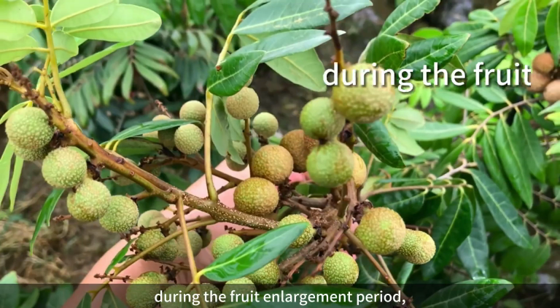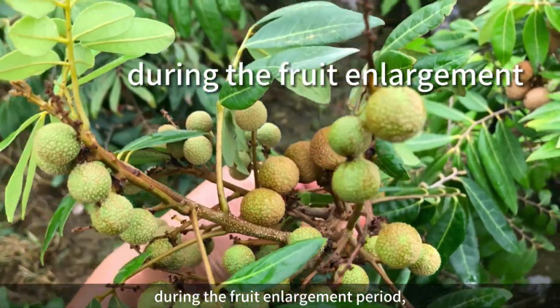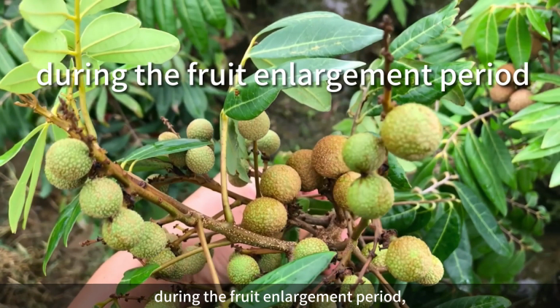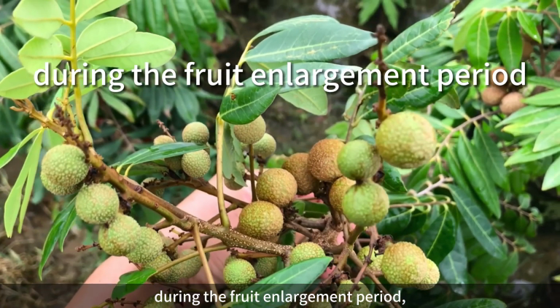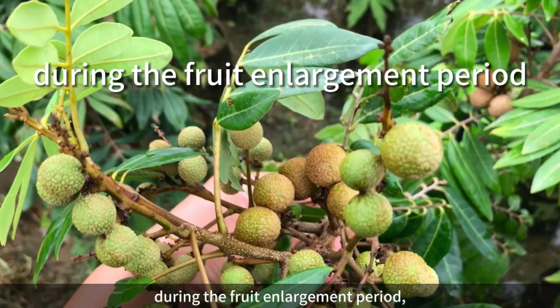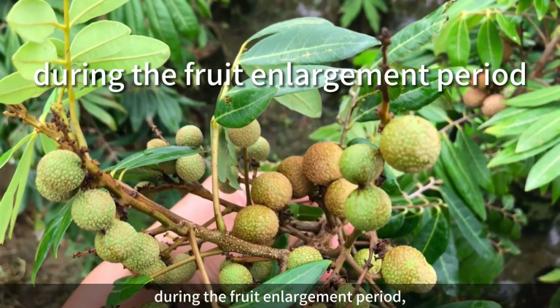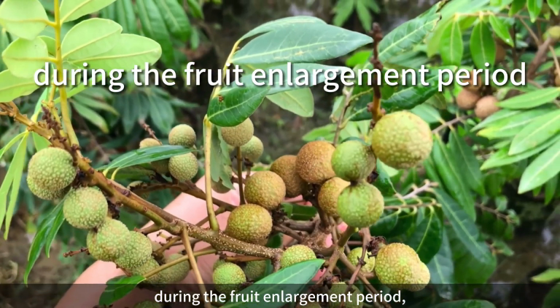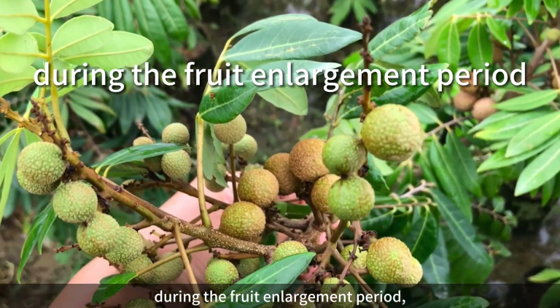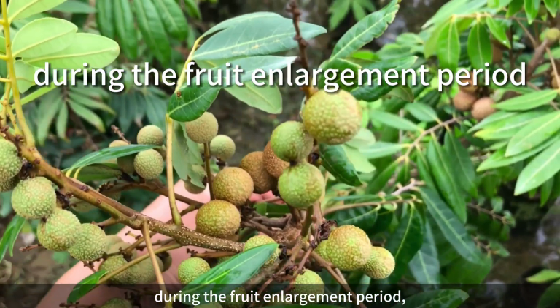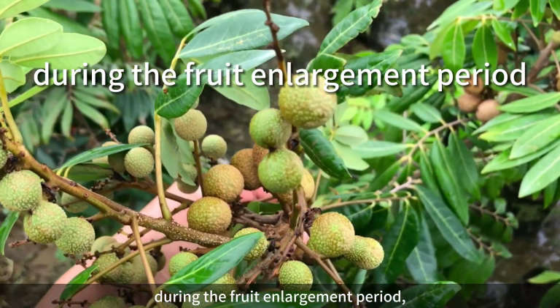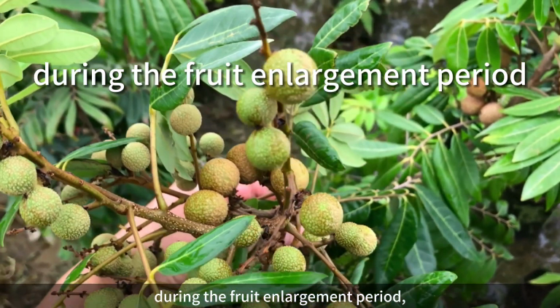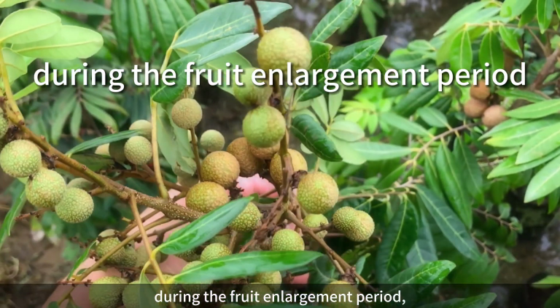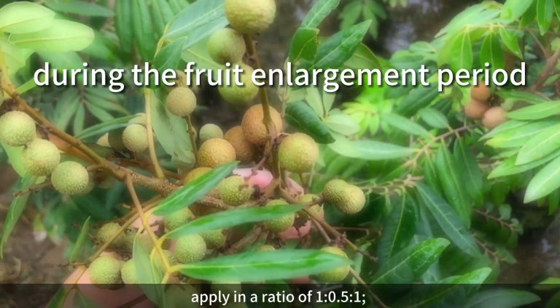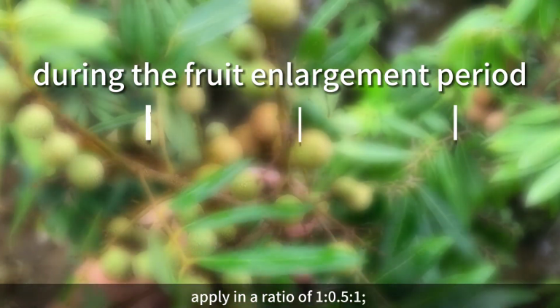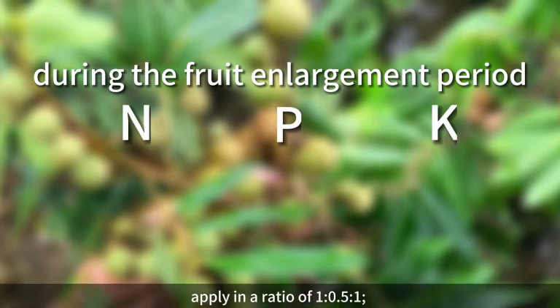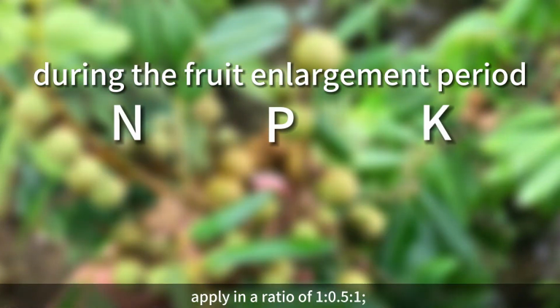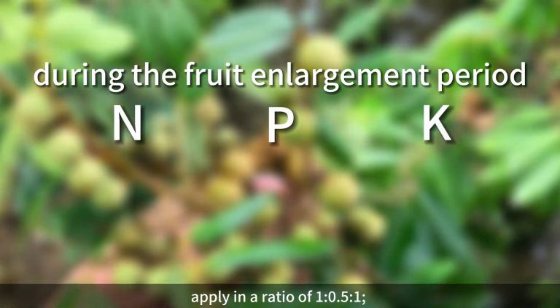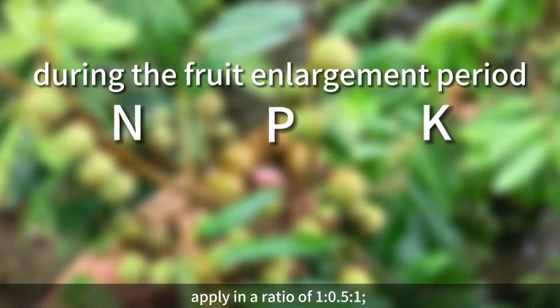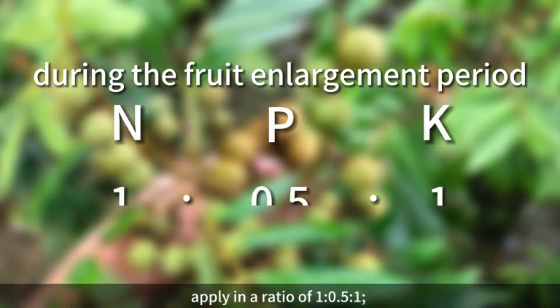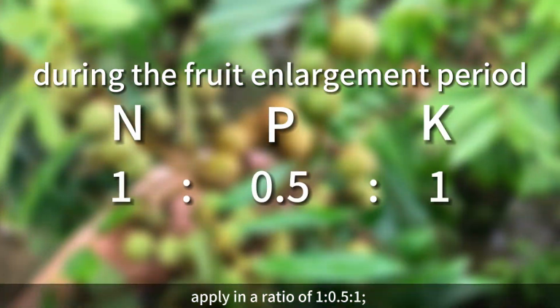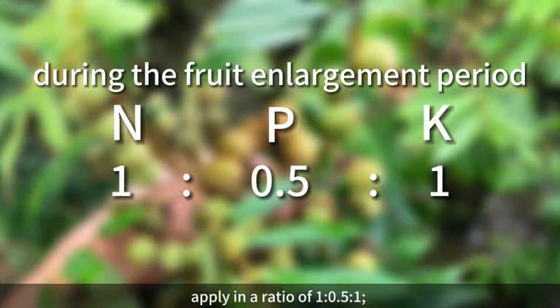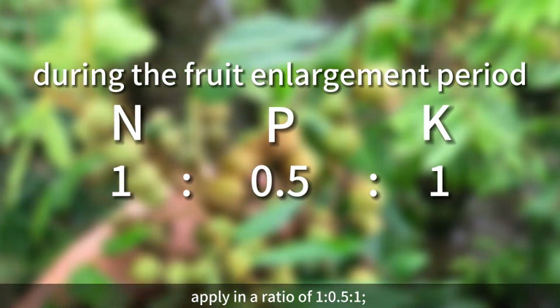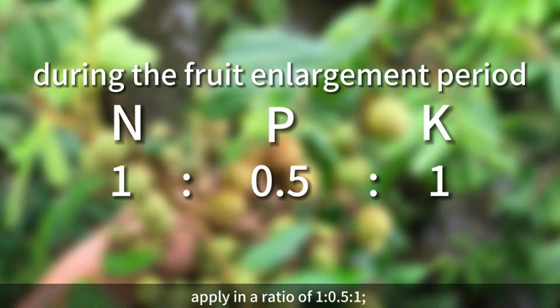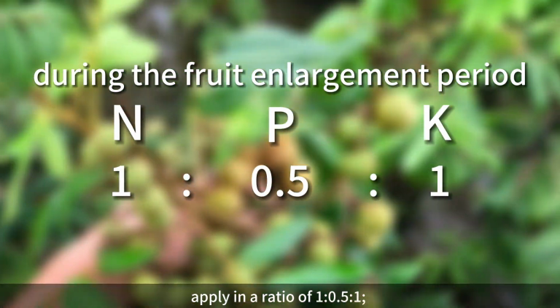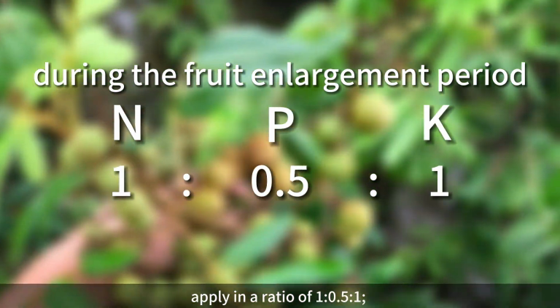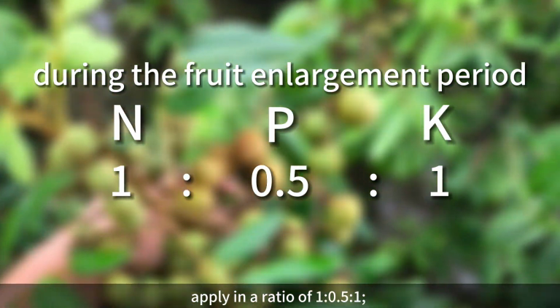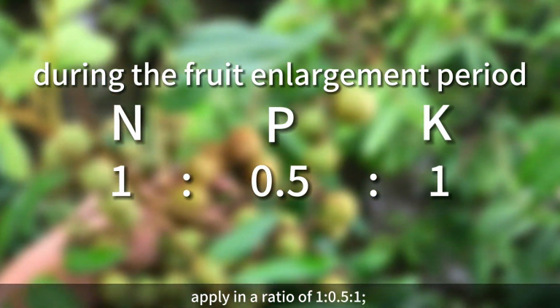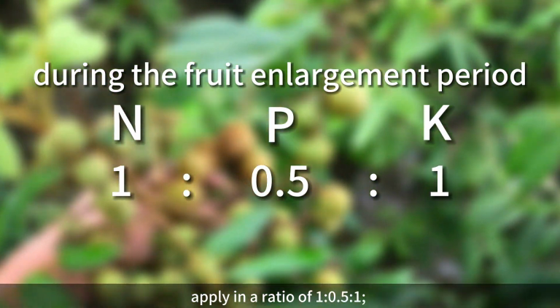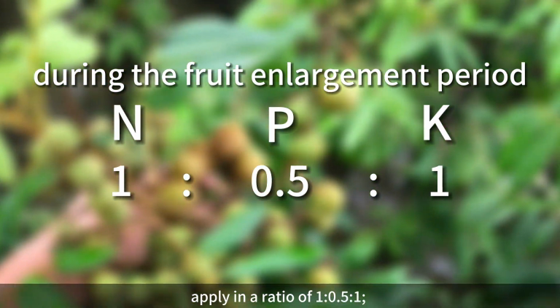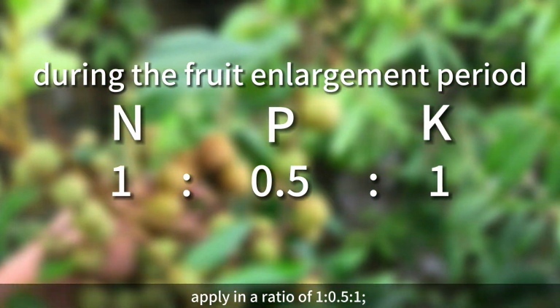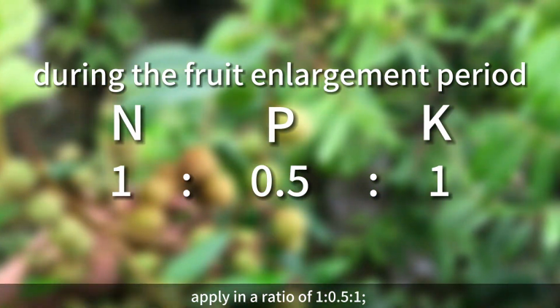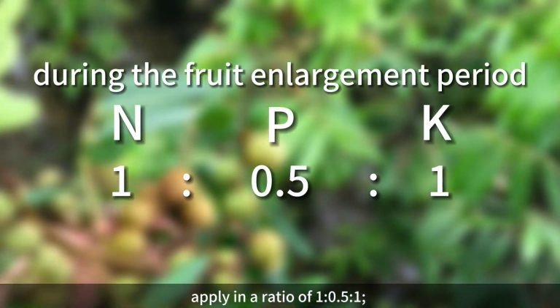During the fruit enlargement period, apply in a ratio of 1:0.5:1.